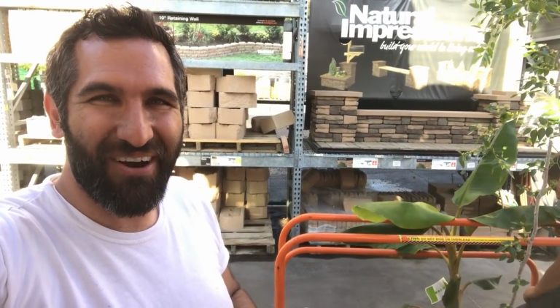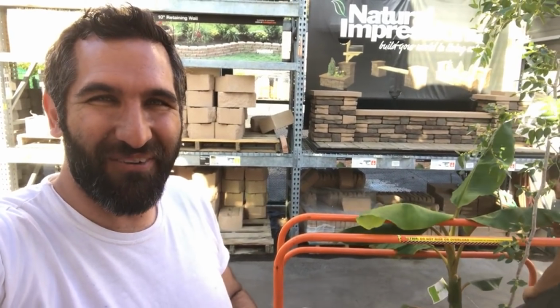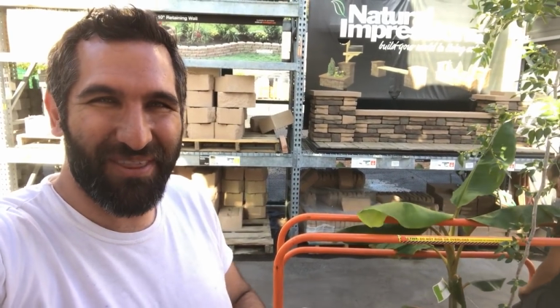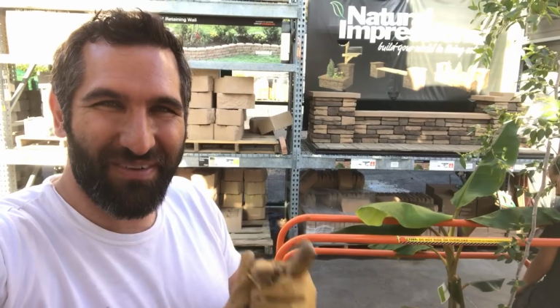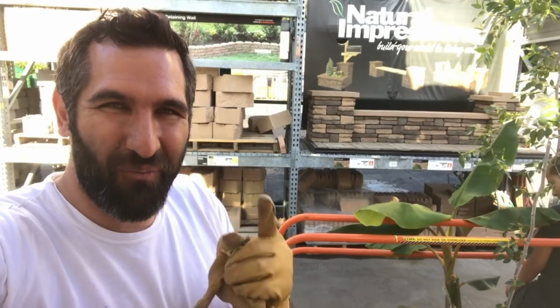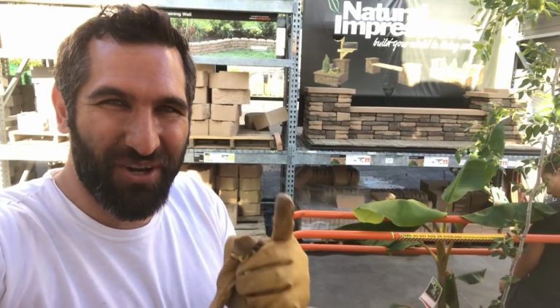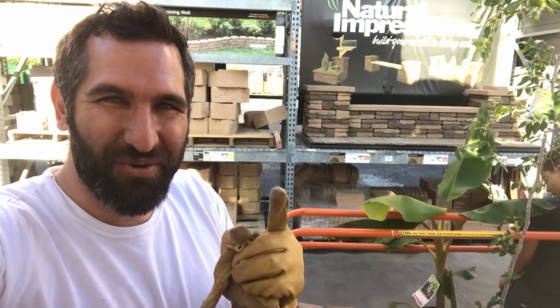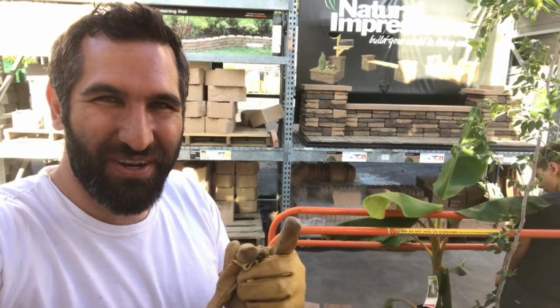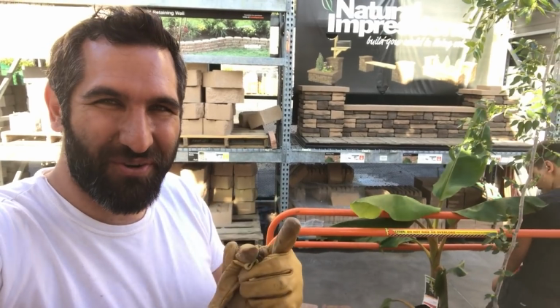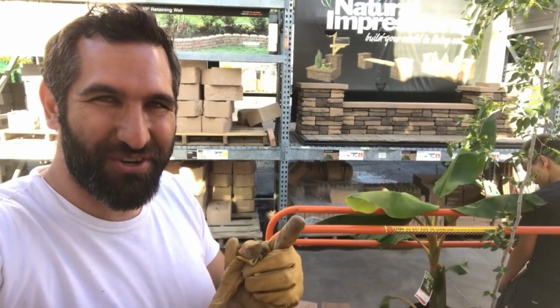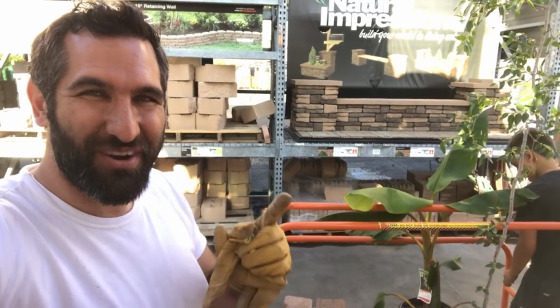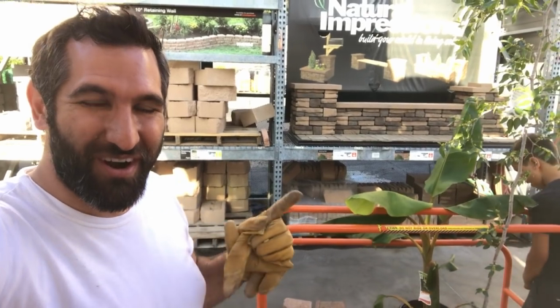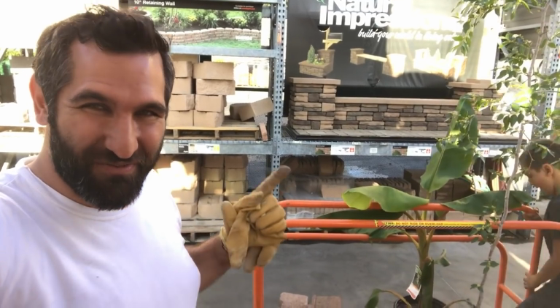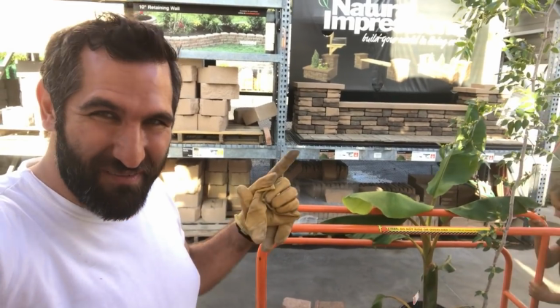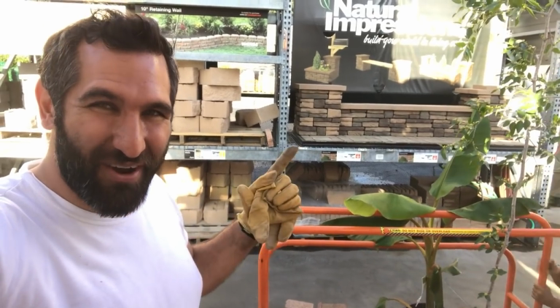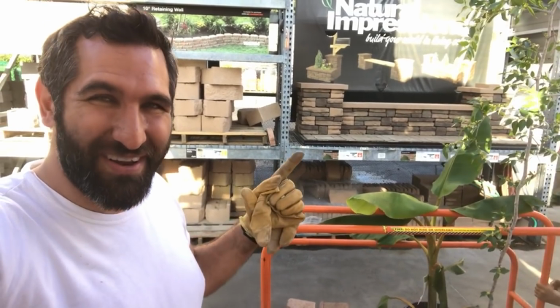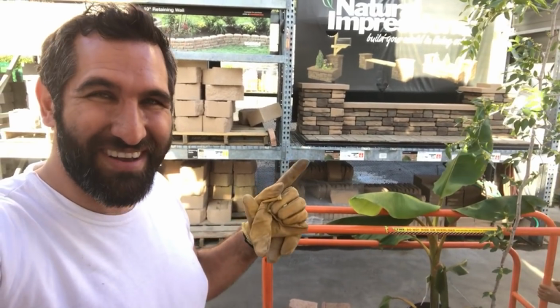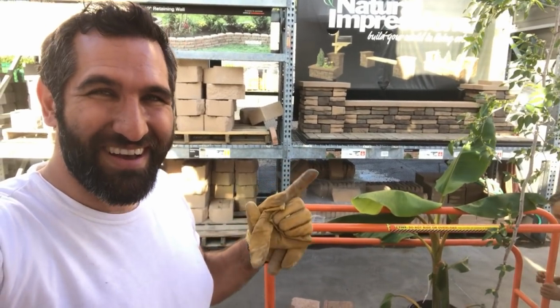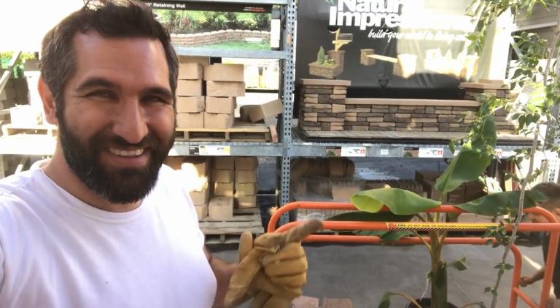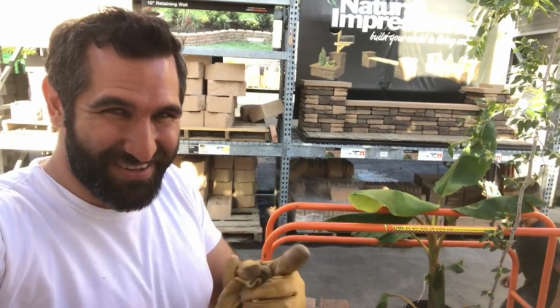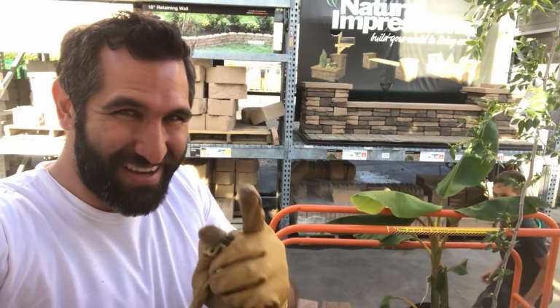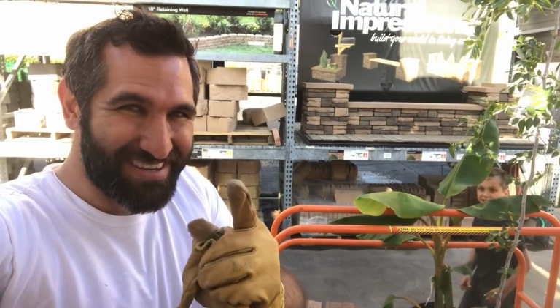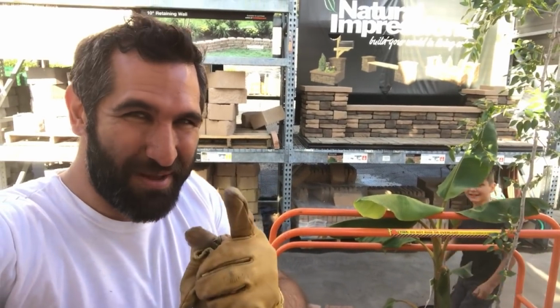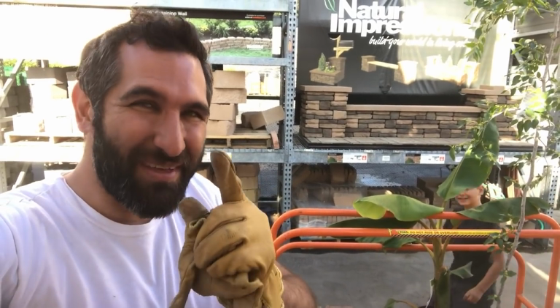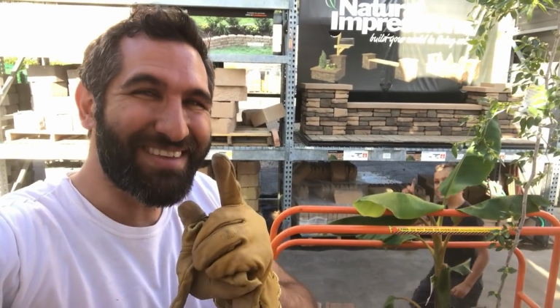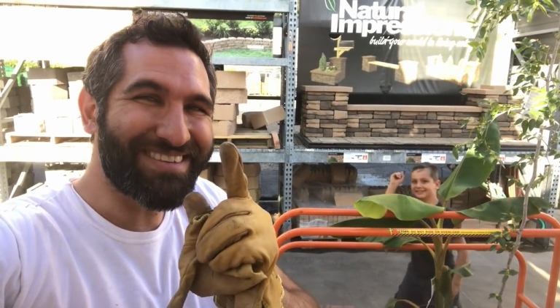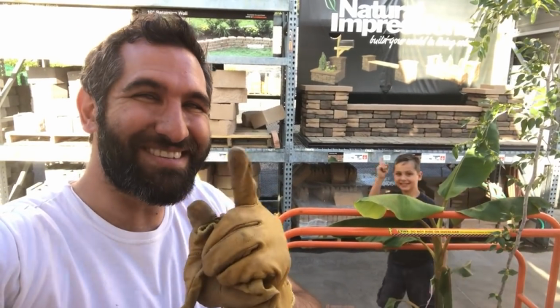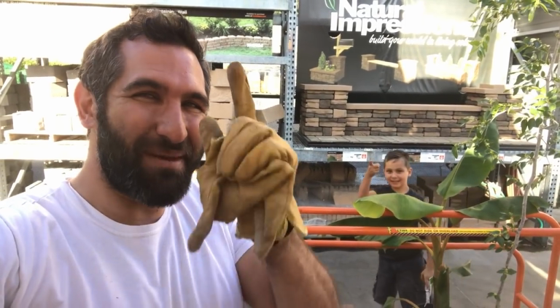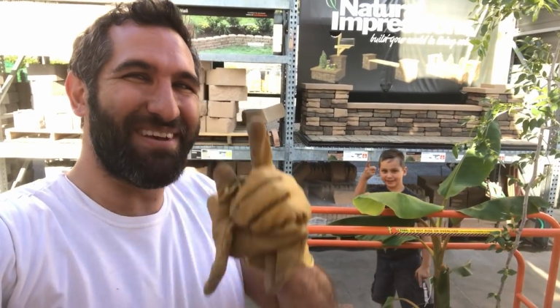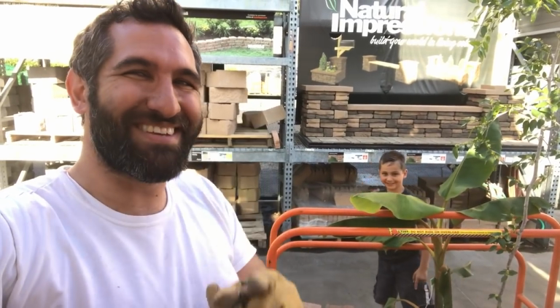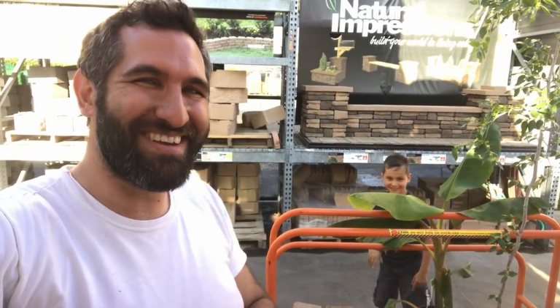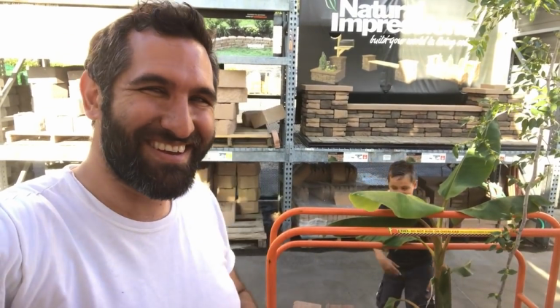Whether you've got one tree in your orchard or 500, until next time, stay busy. See you.